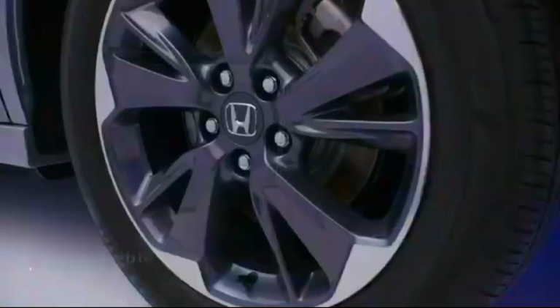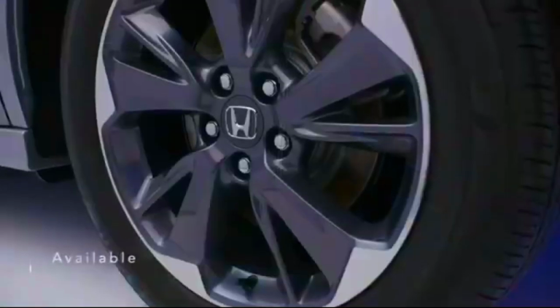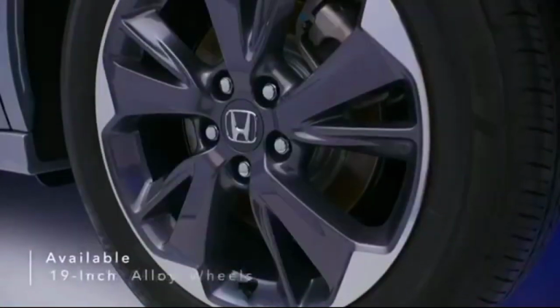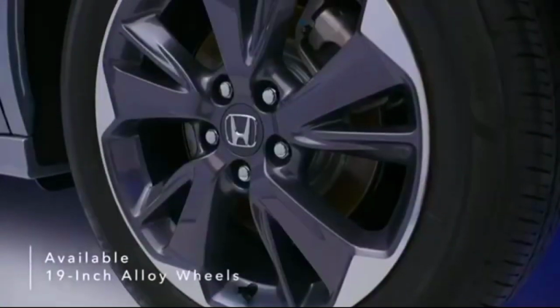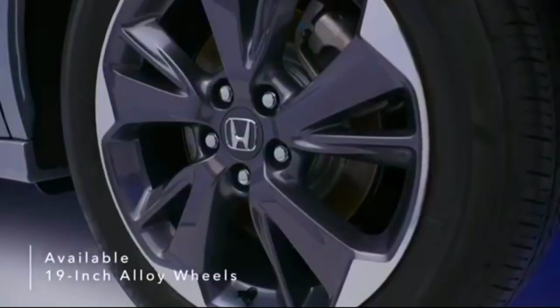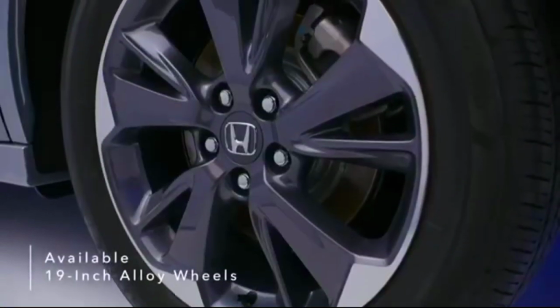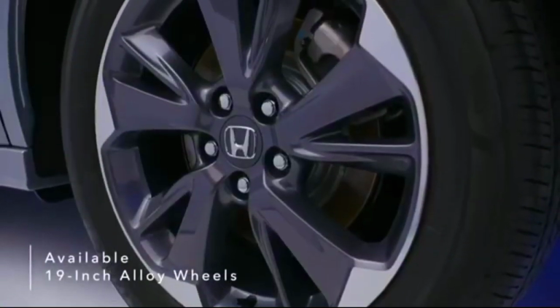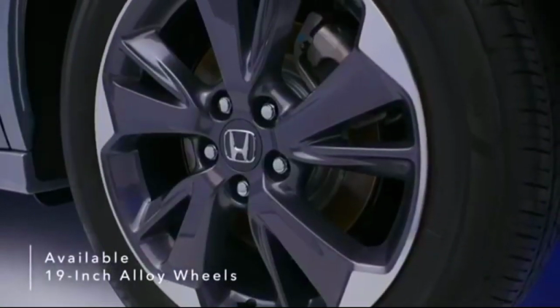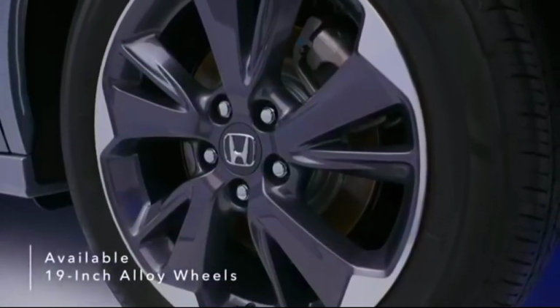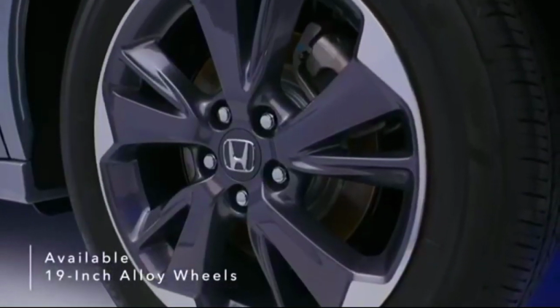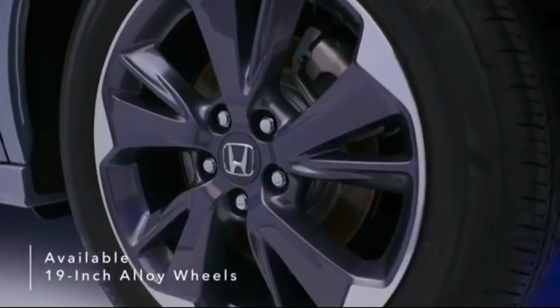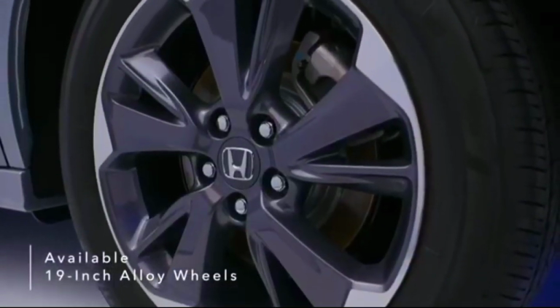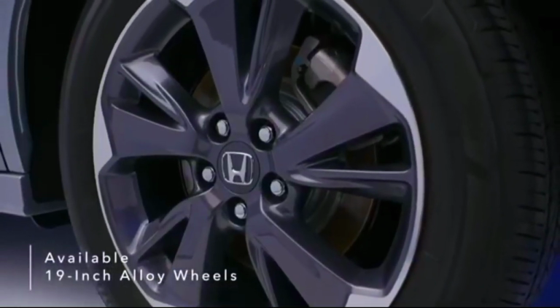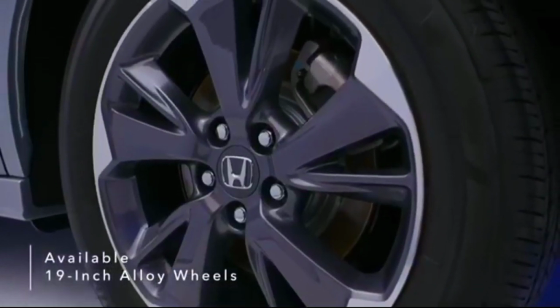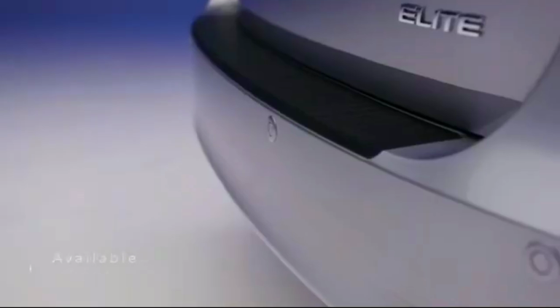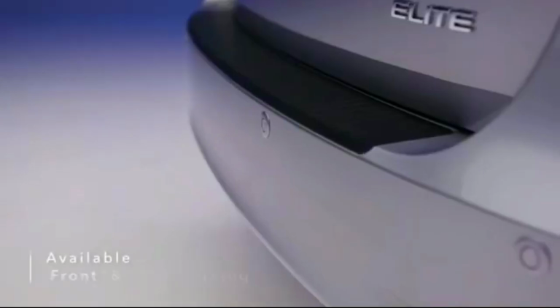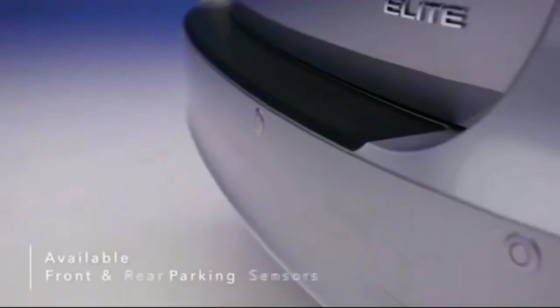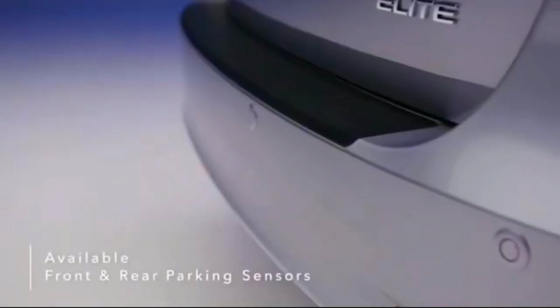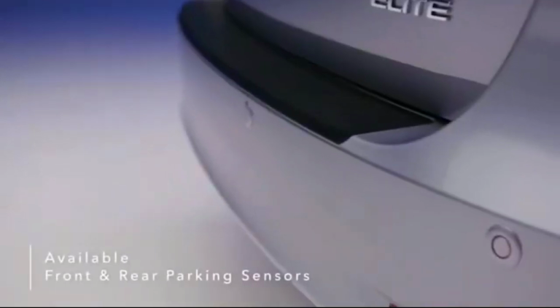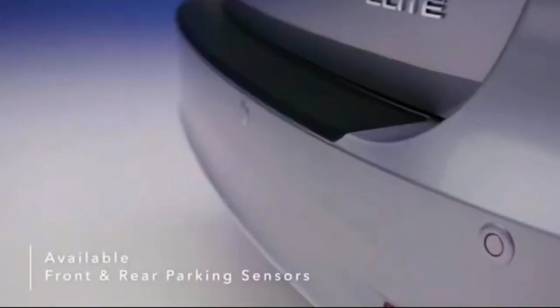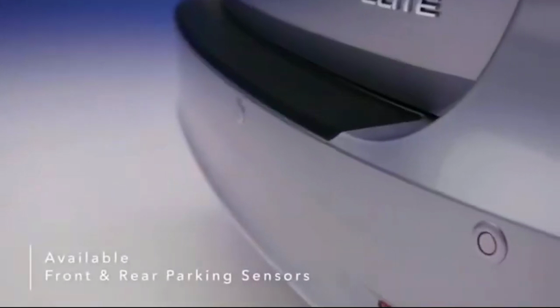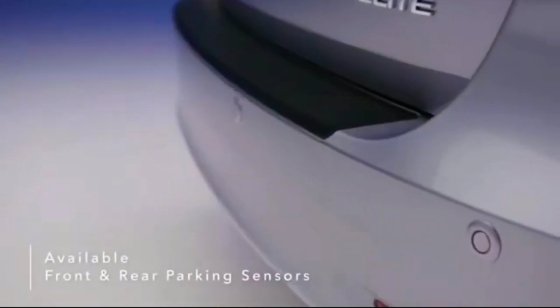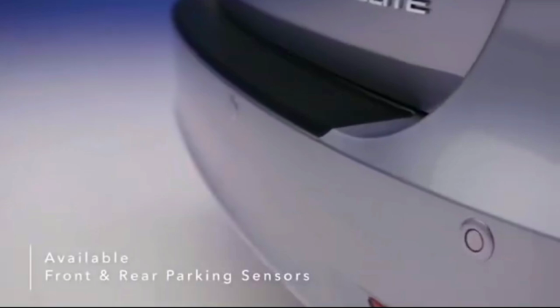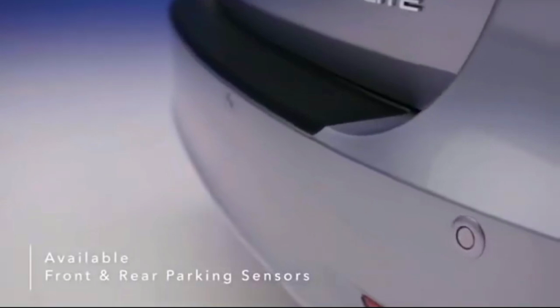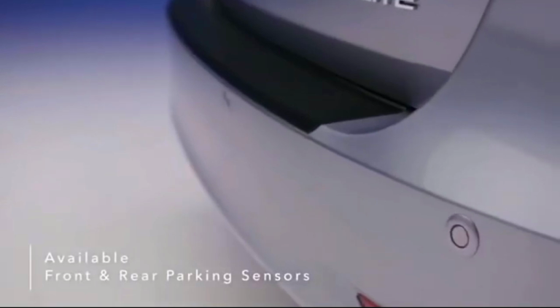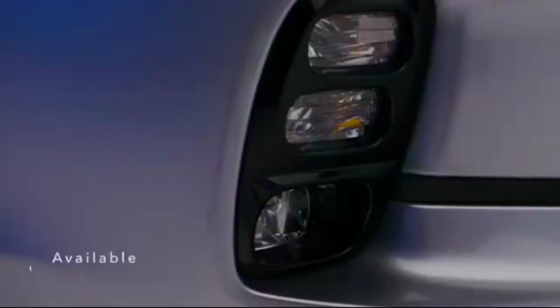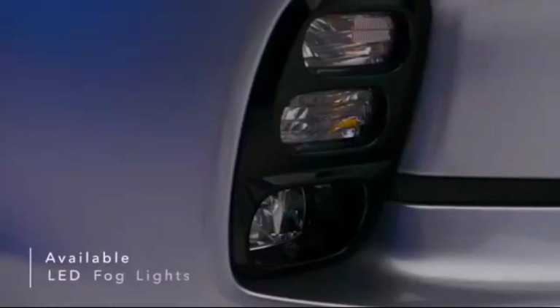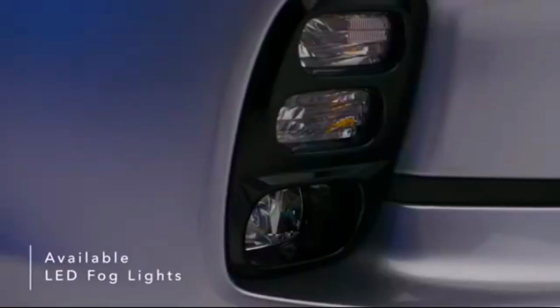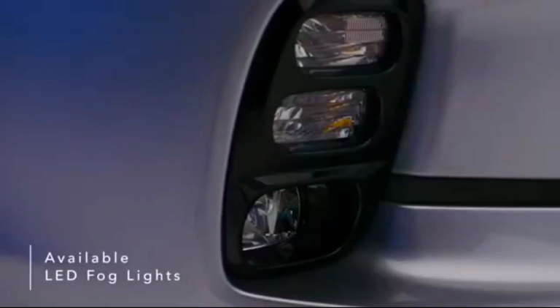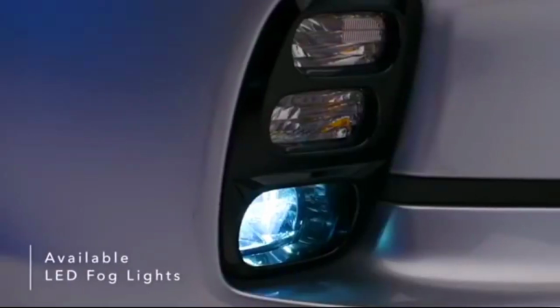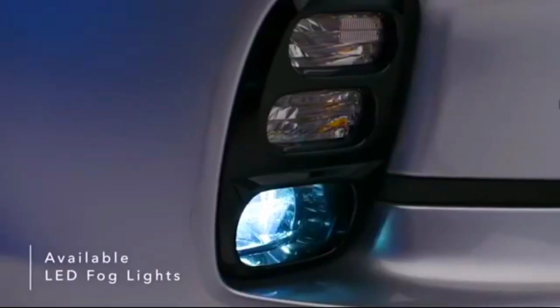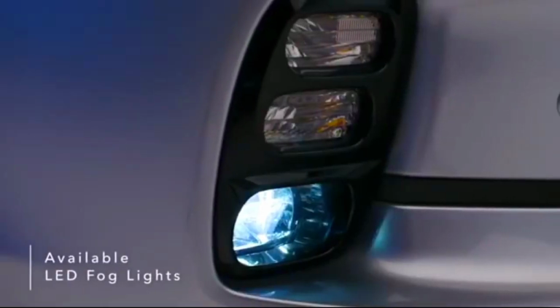Also available are 19-inch alloy wheels, front and rear parking sensors, and LED fog lights.